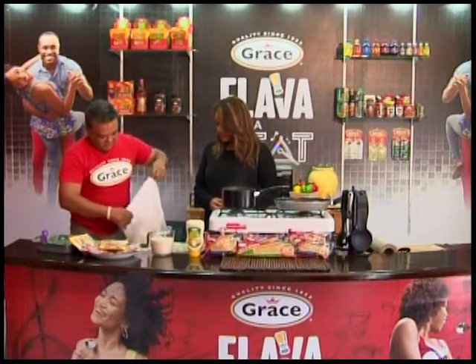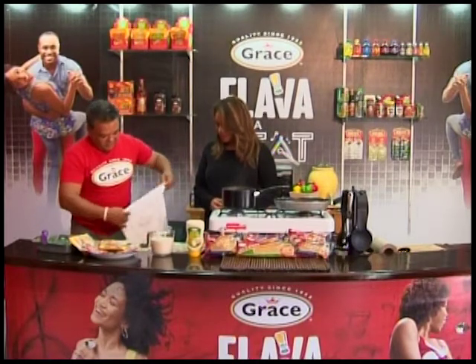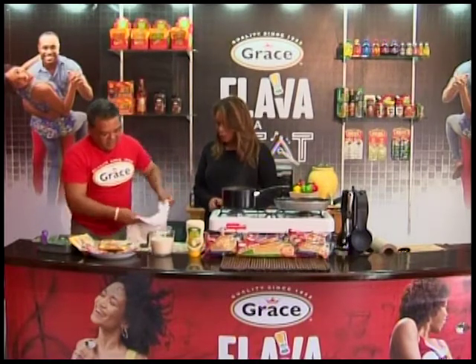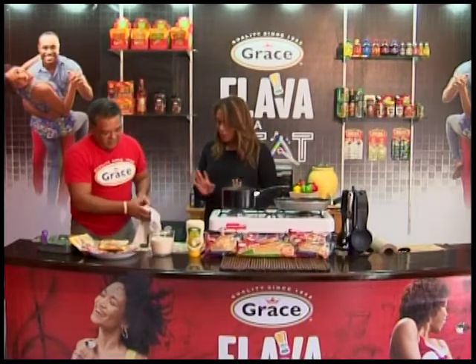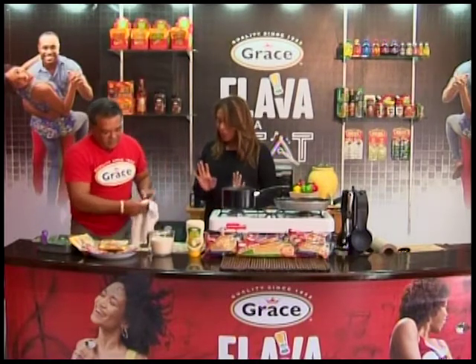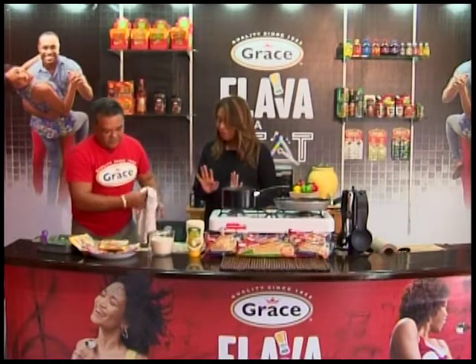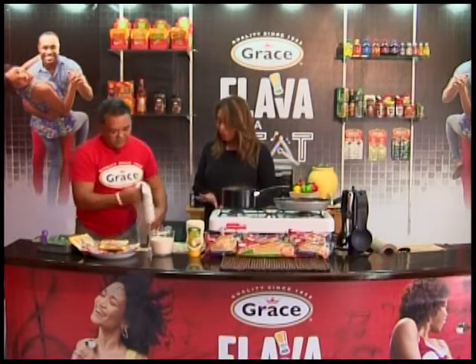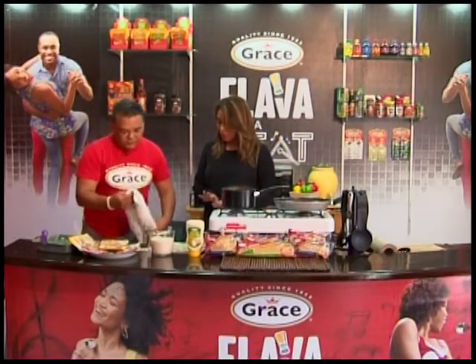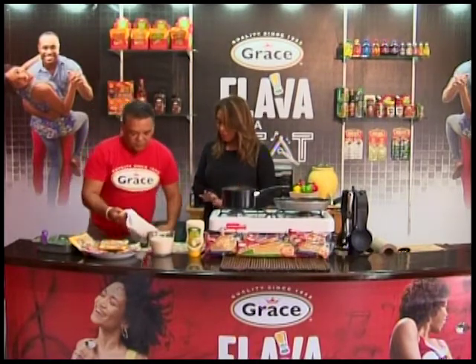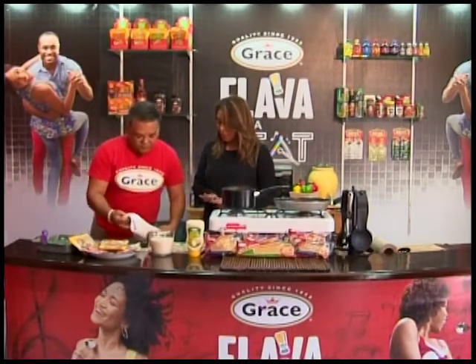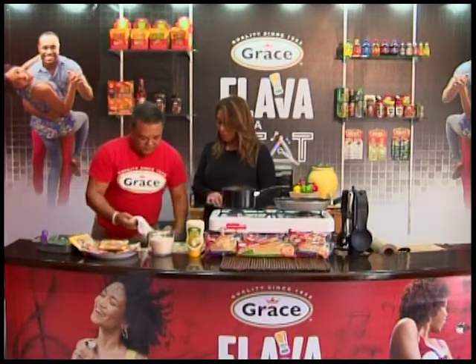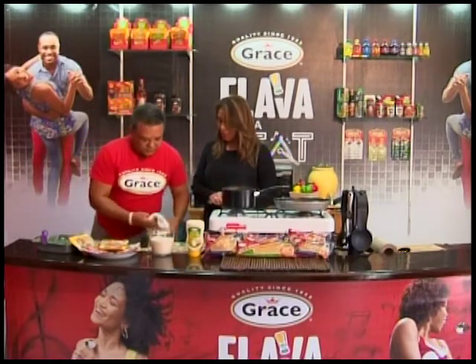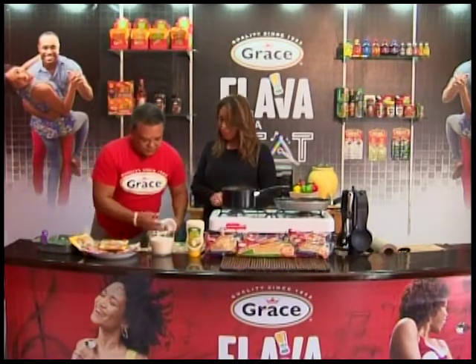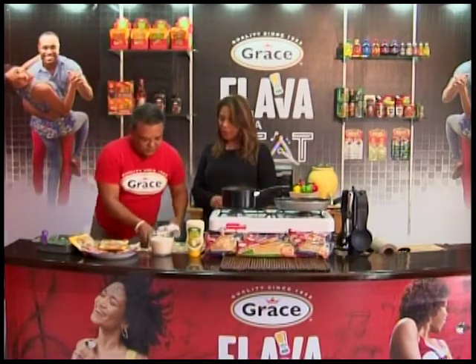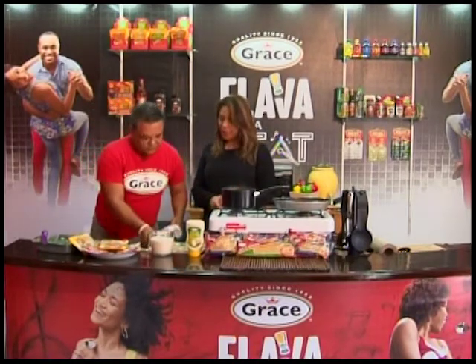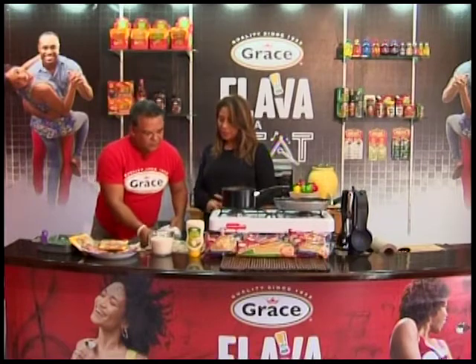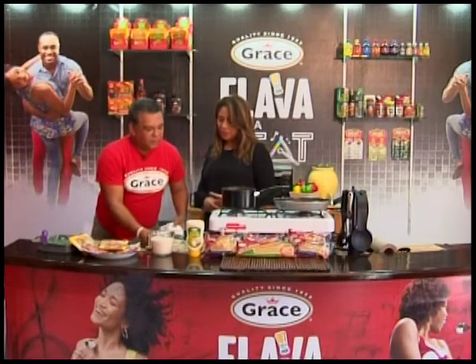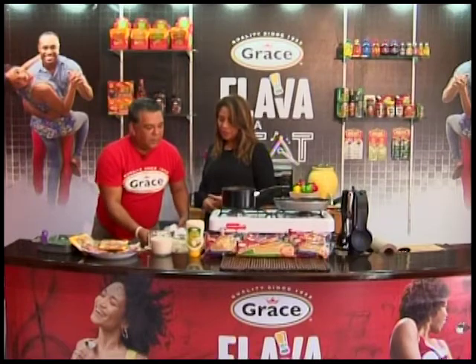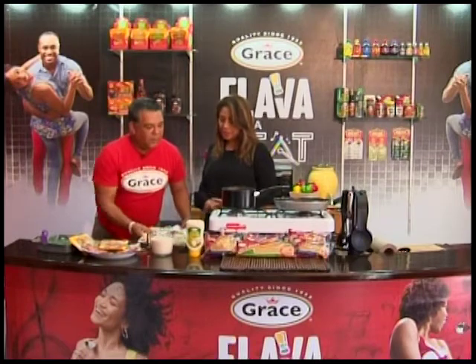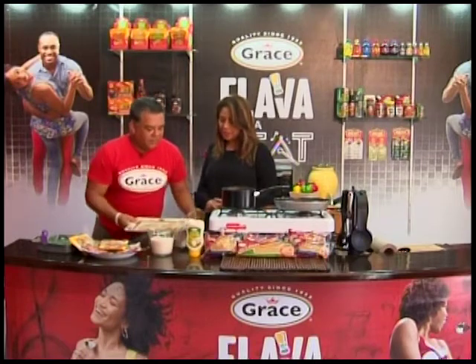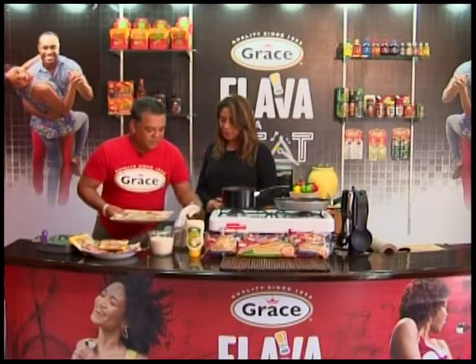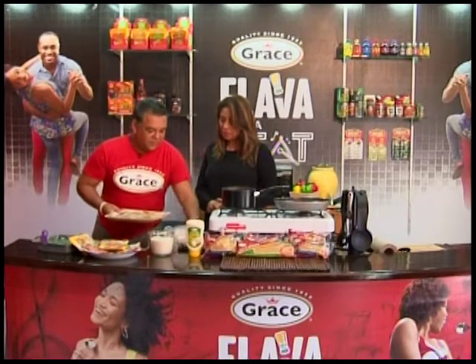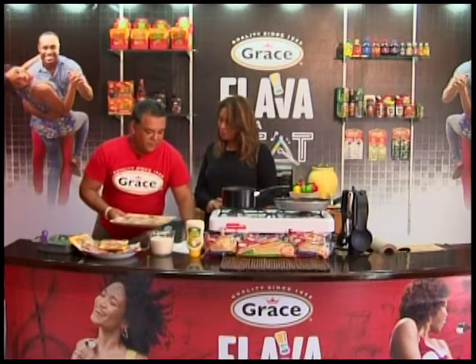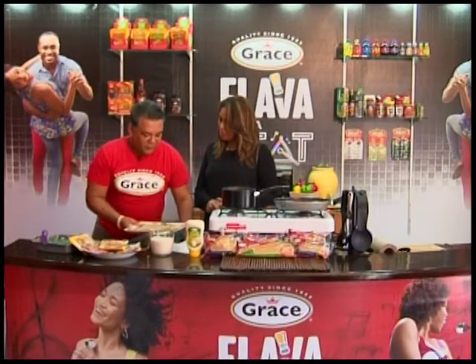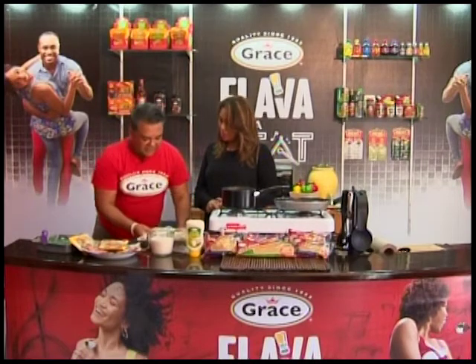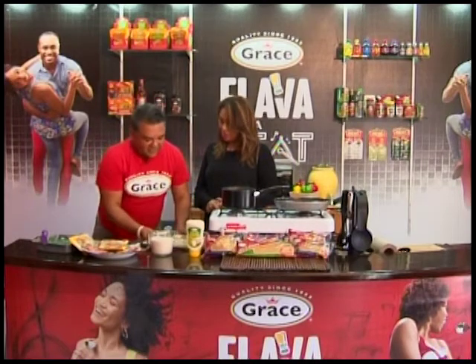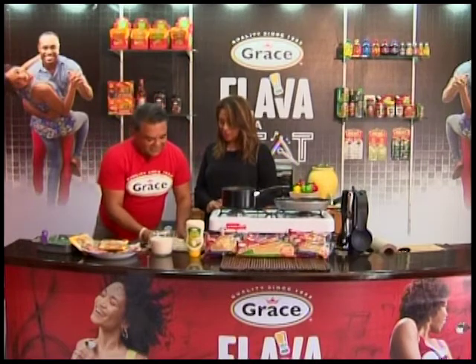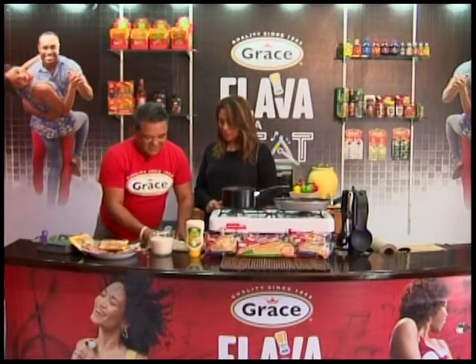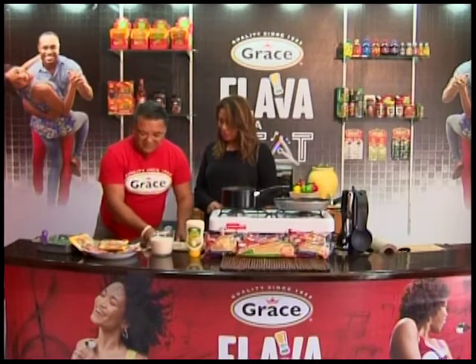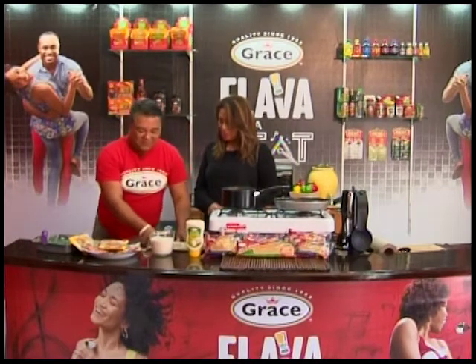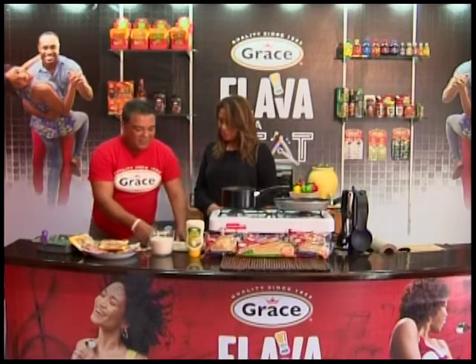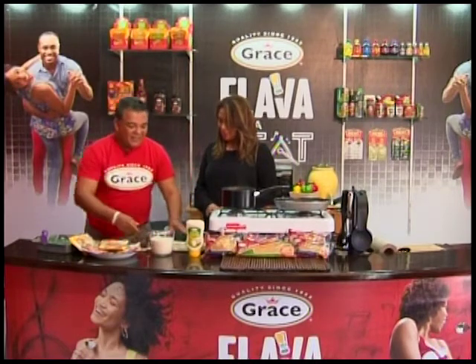So we have our fish marinating. We've got to get into the cream sauce, which is very easy.